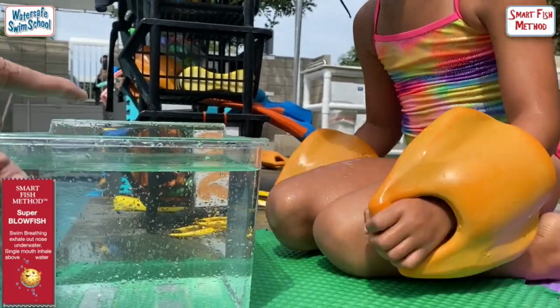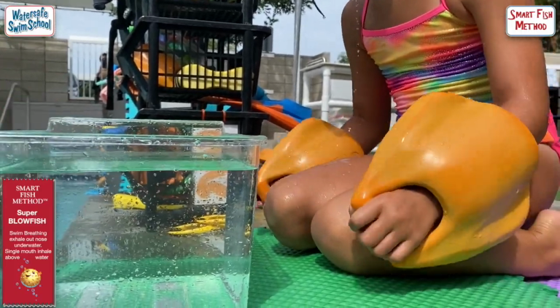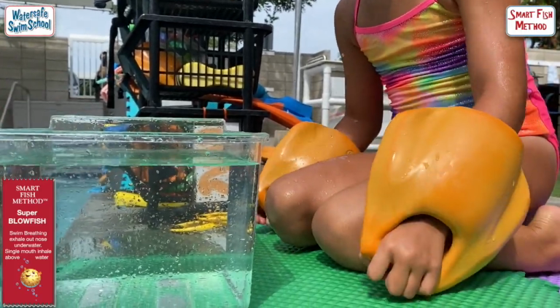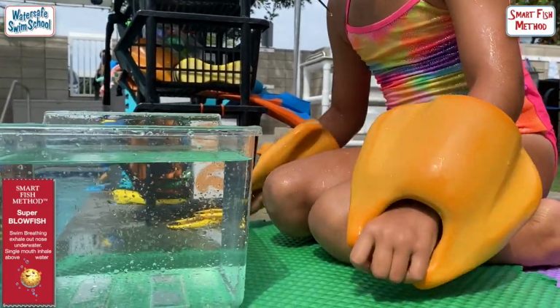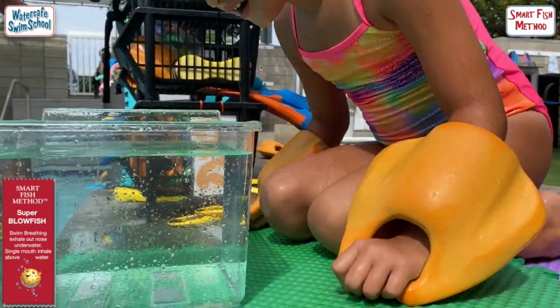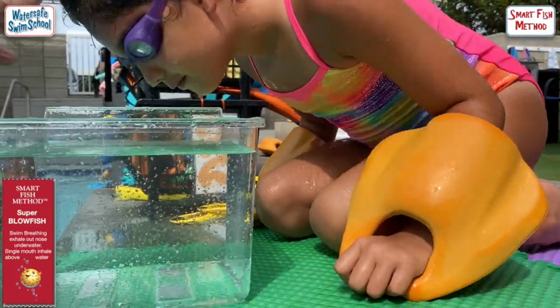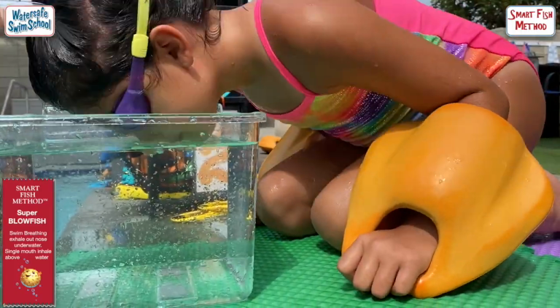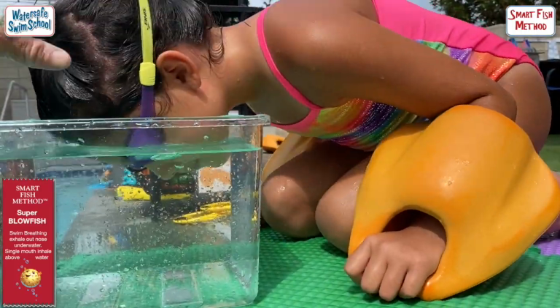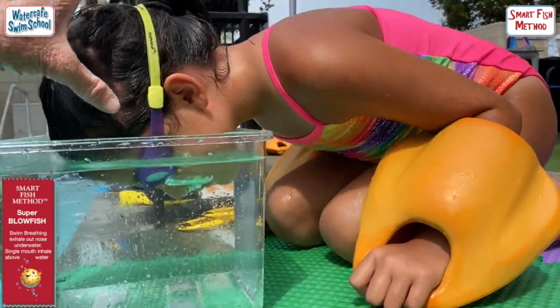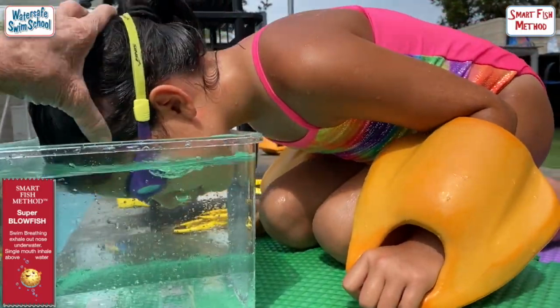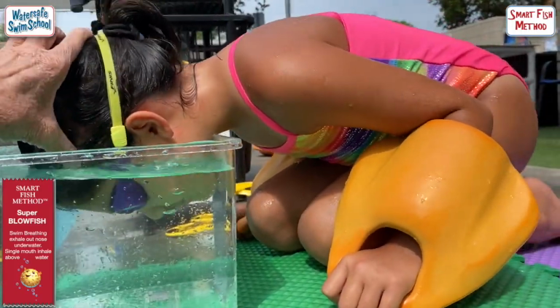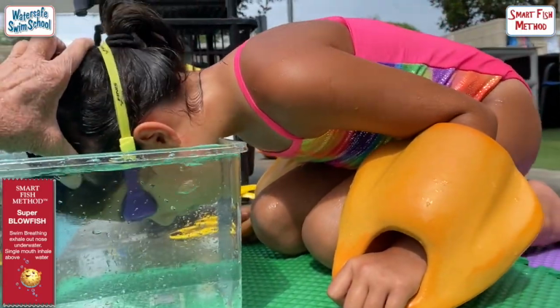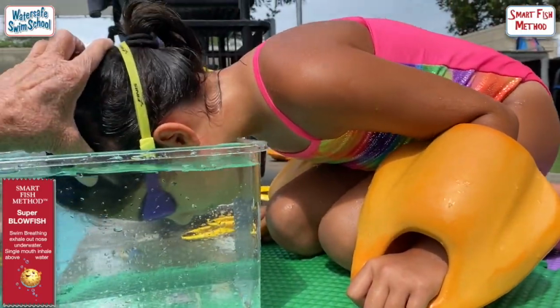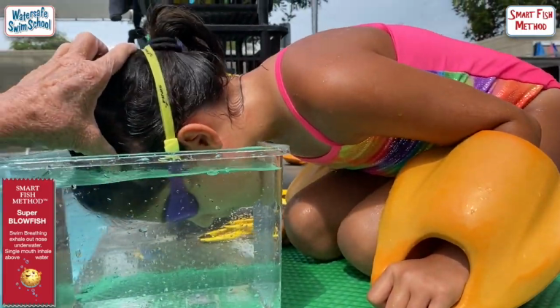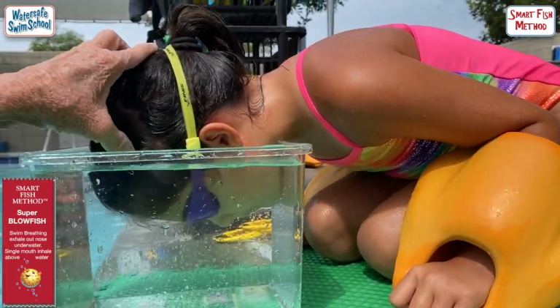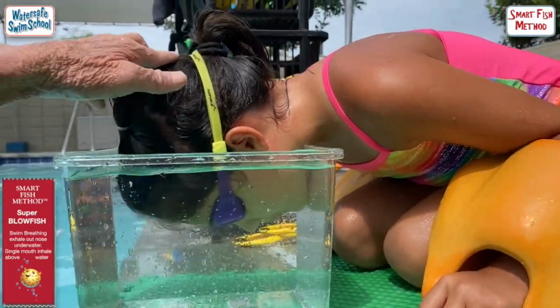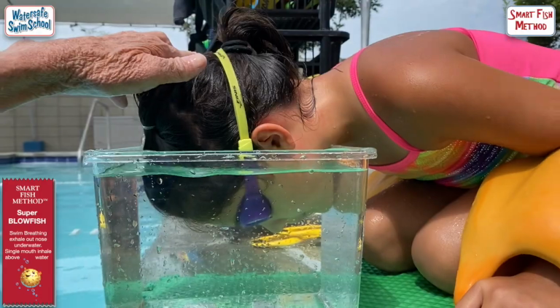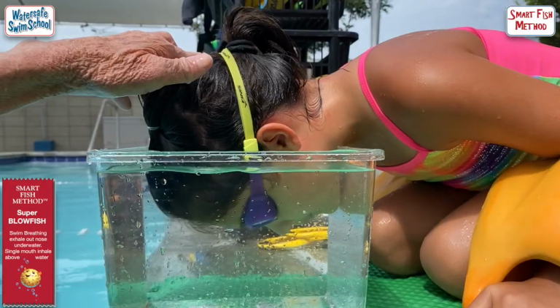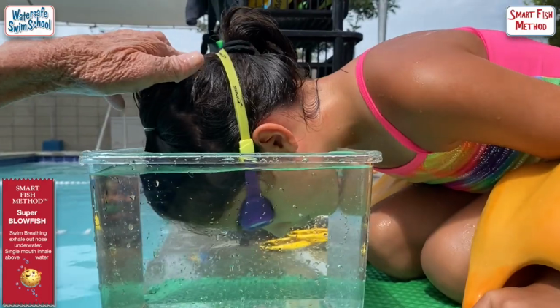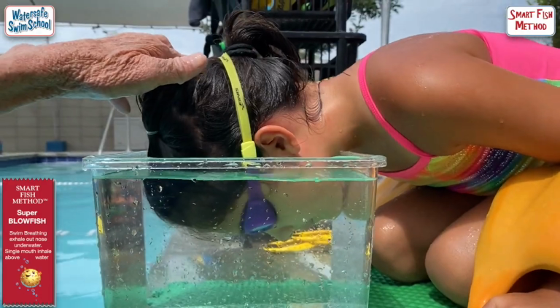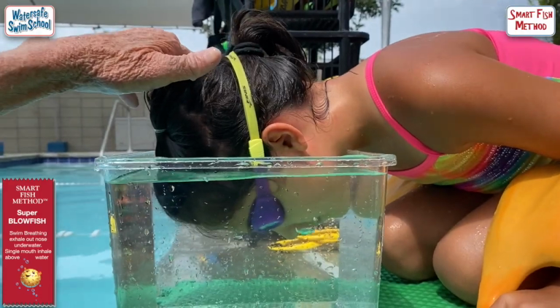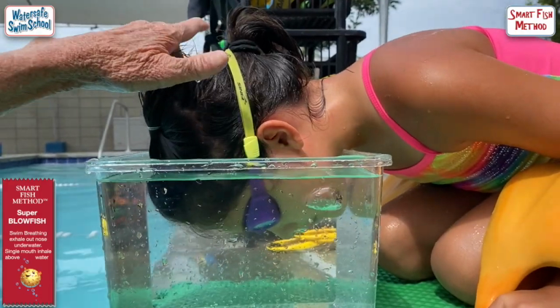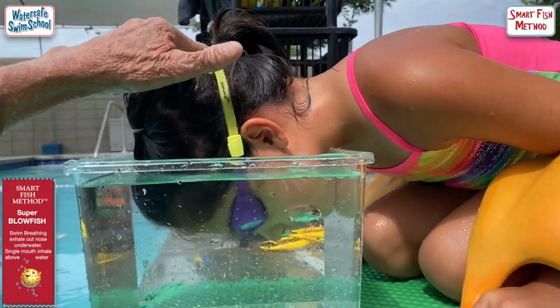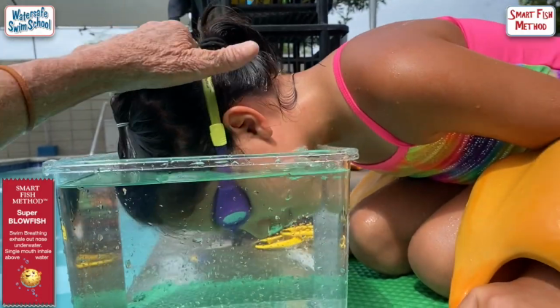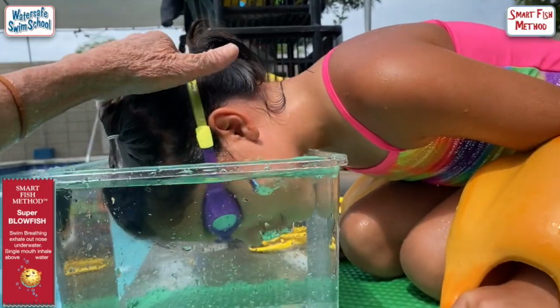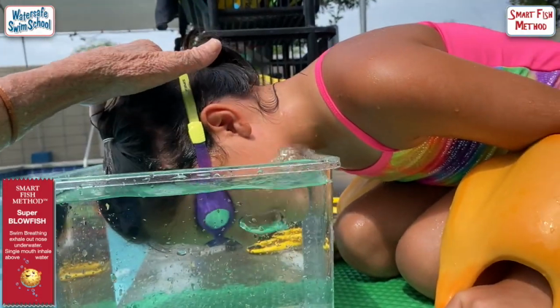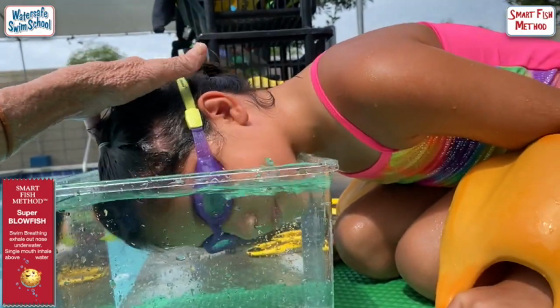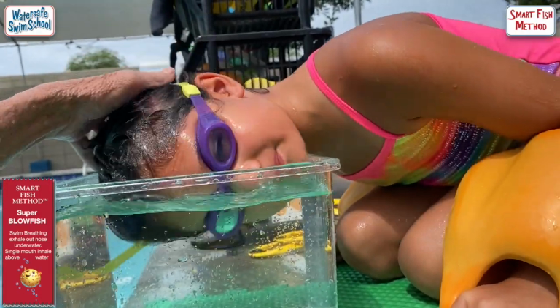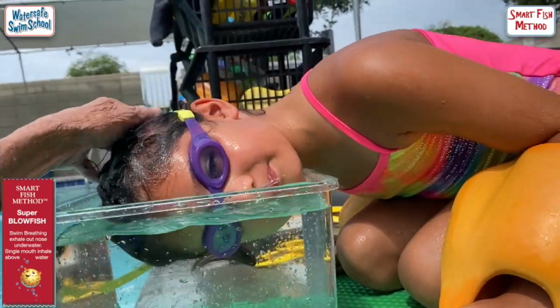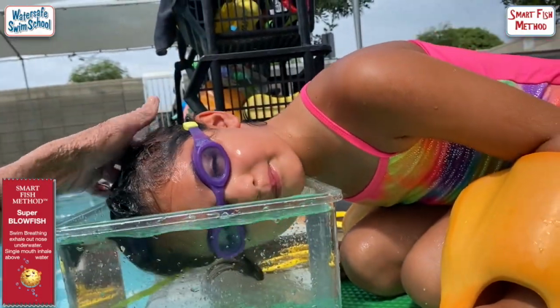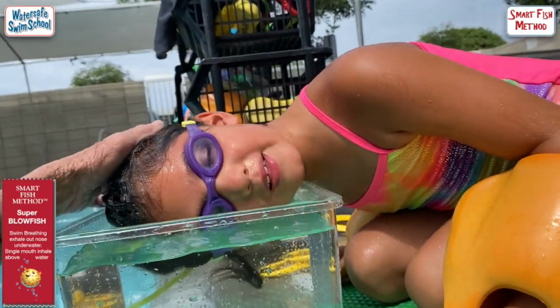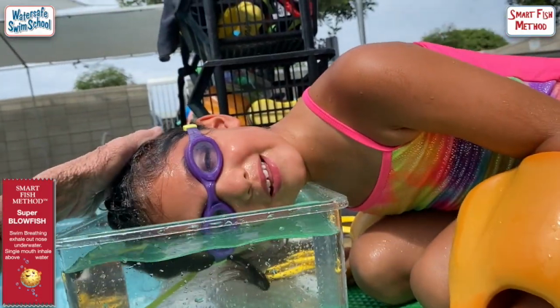Put your face. Stop. Don't blow yet. One, two, three. Now blow and you roll. Take a breath.